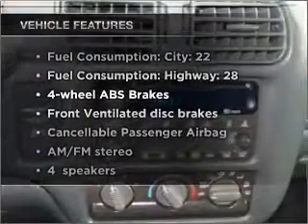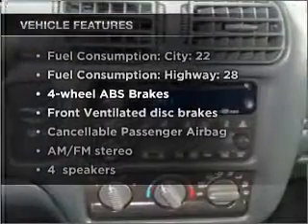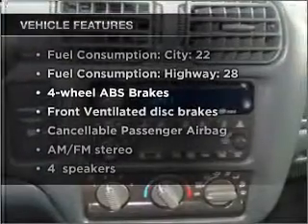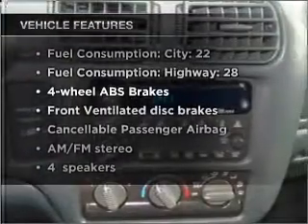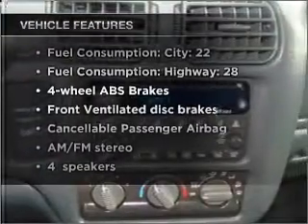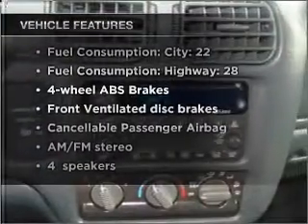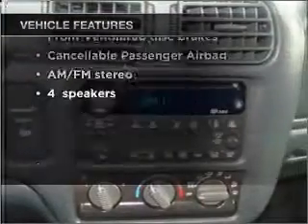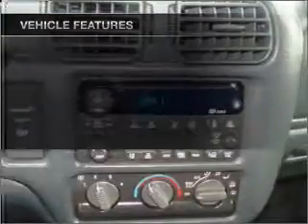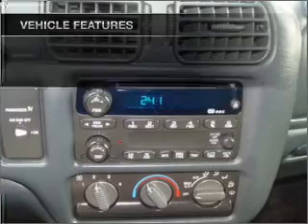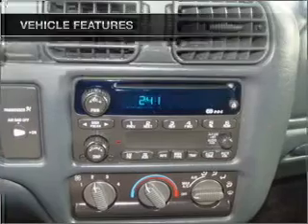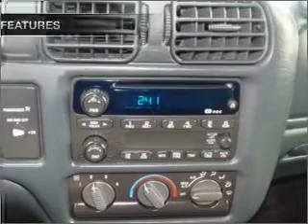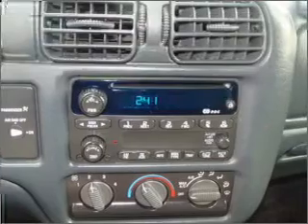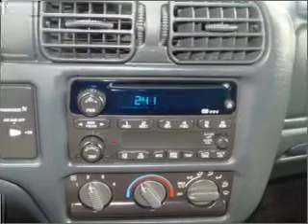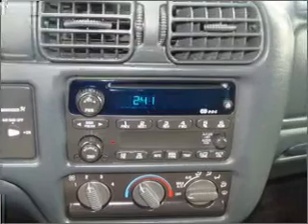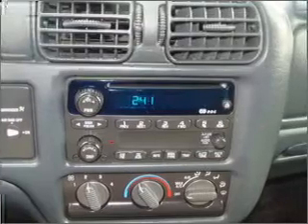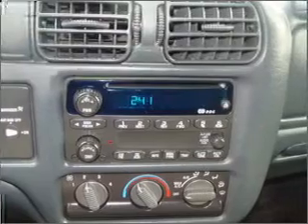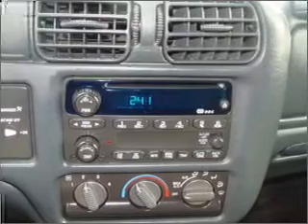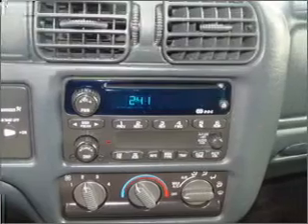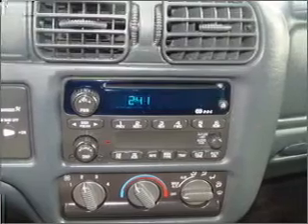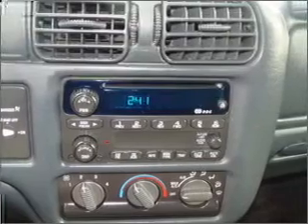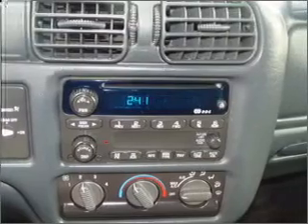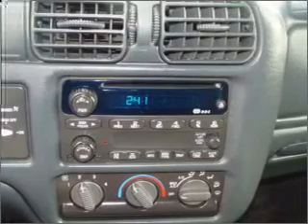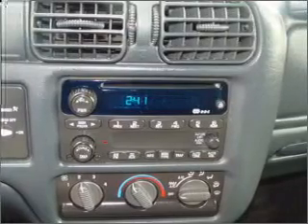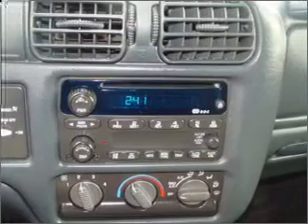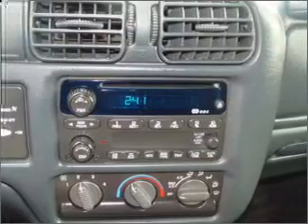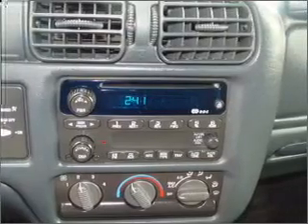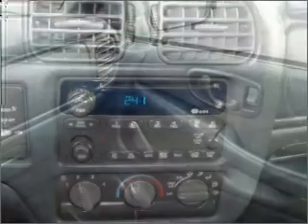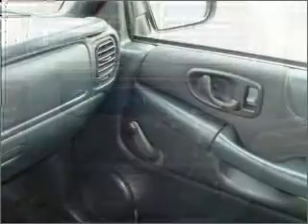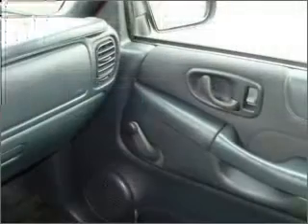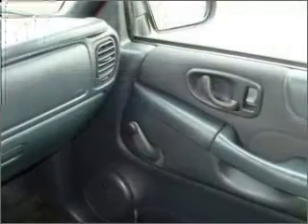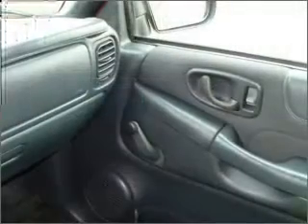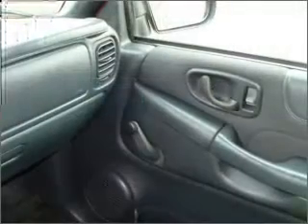Air conditioning, power steering, an alarm system, and an AM/FM stereo with a CD player.